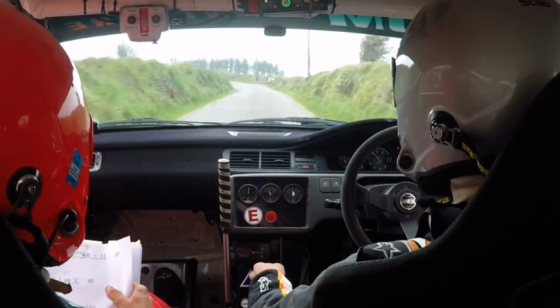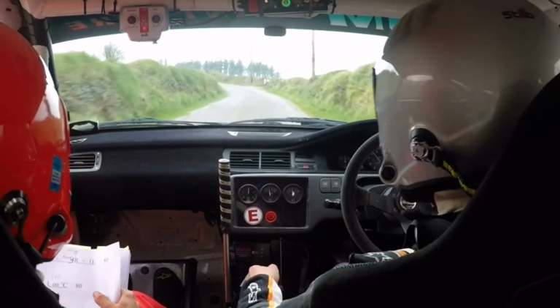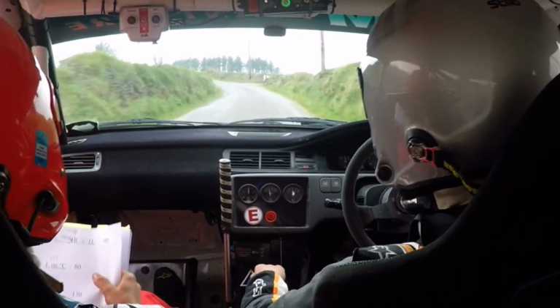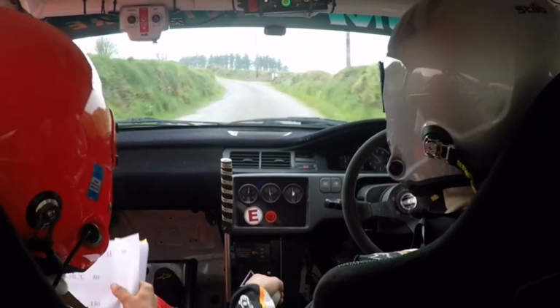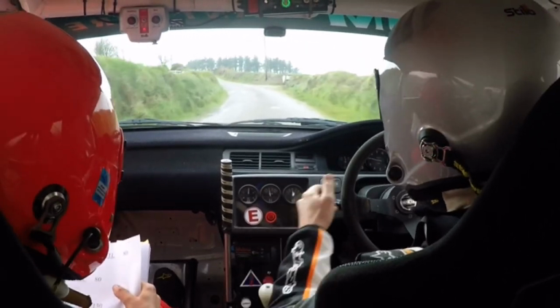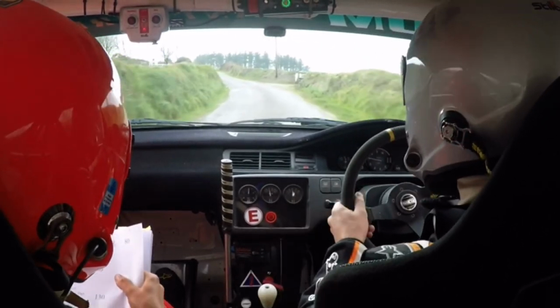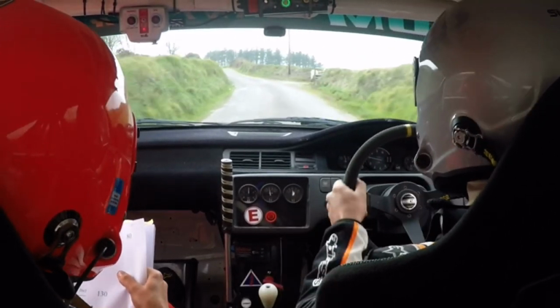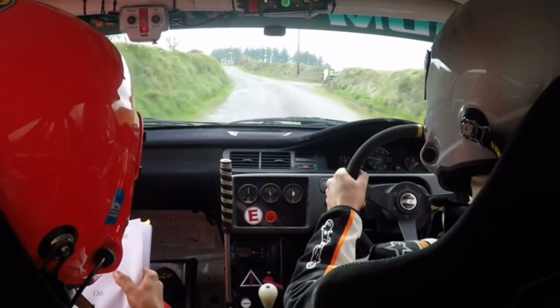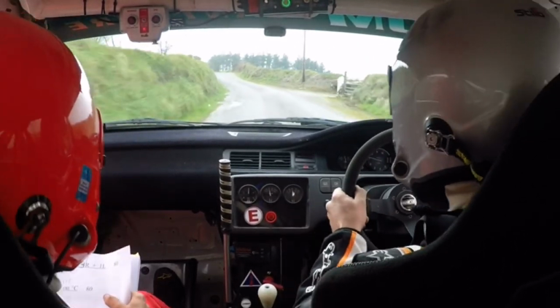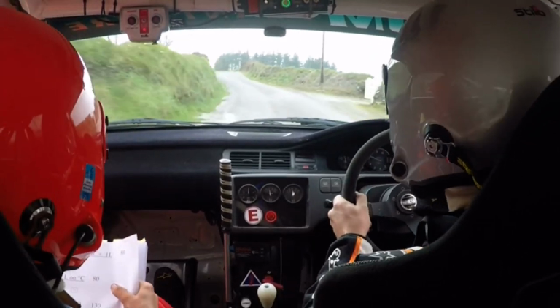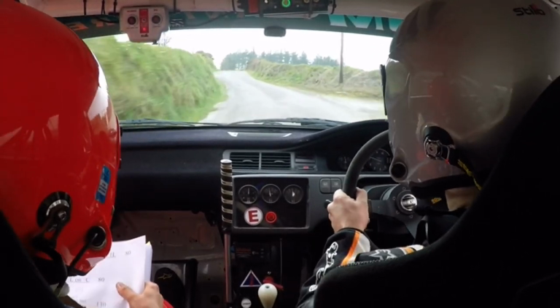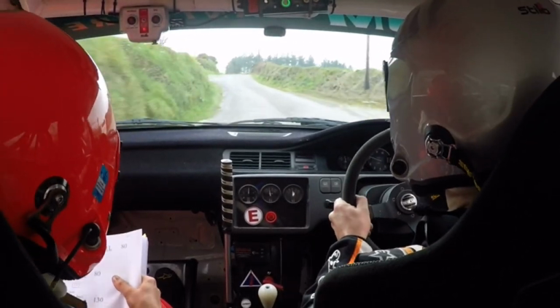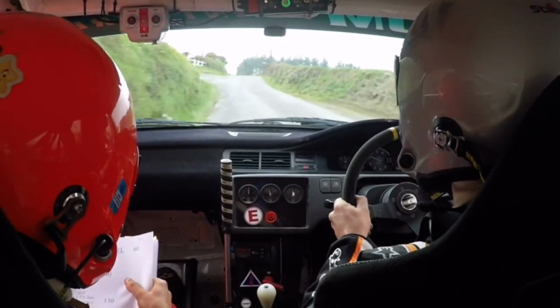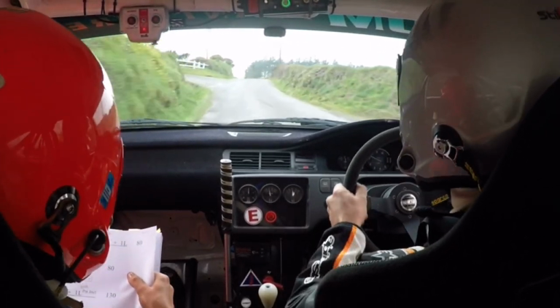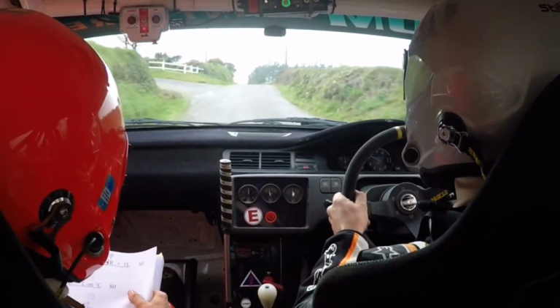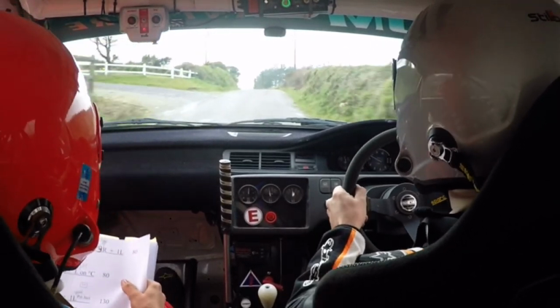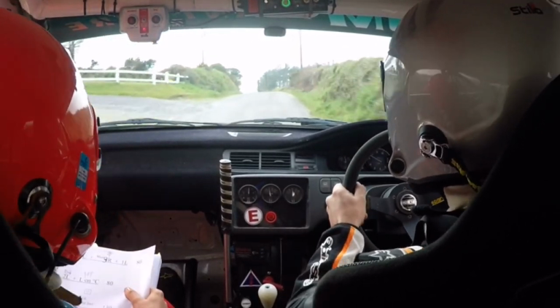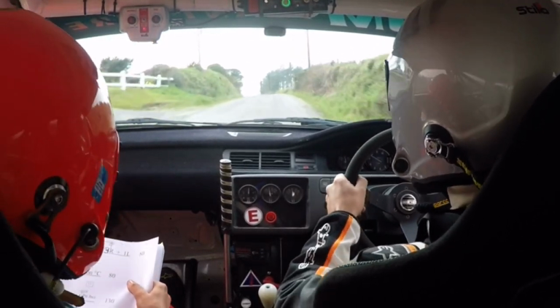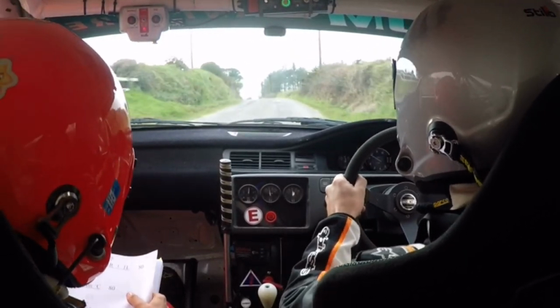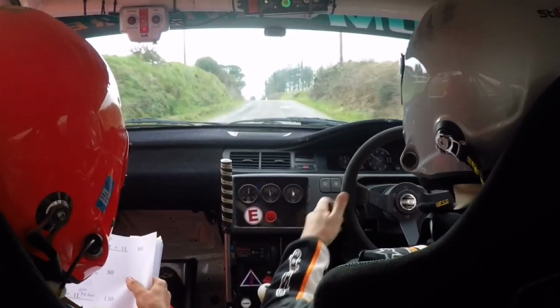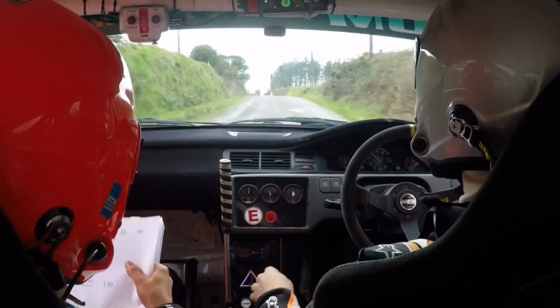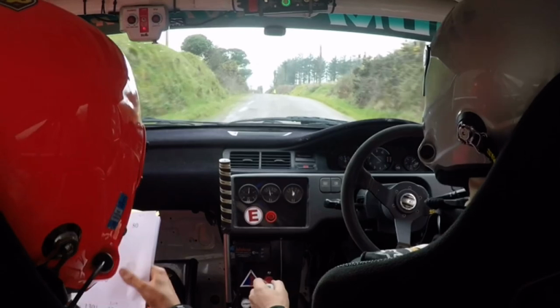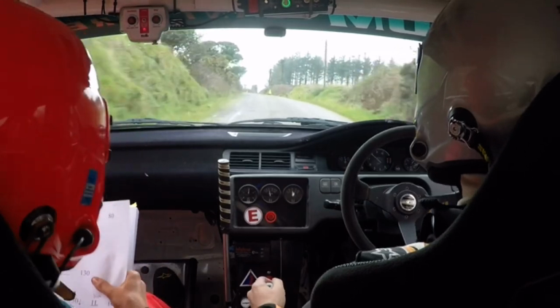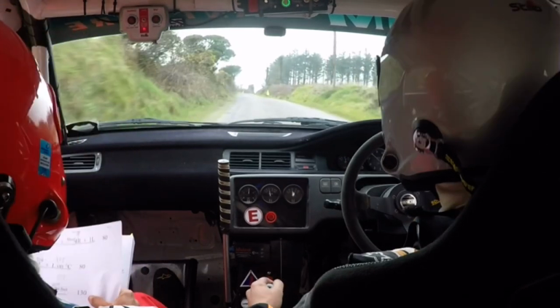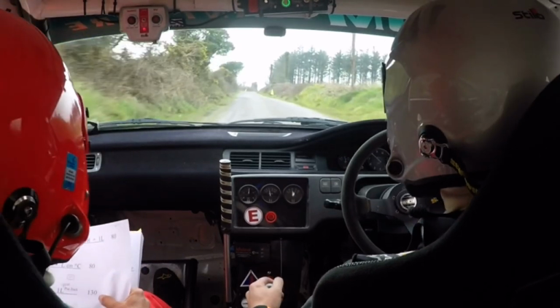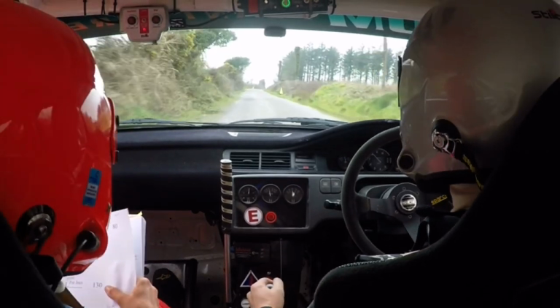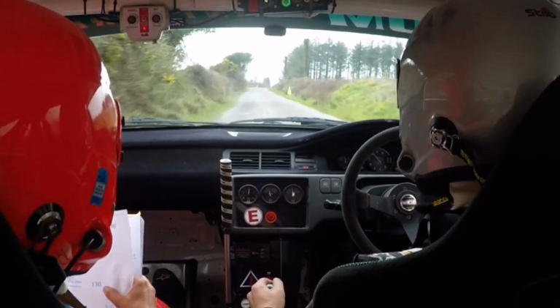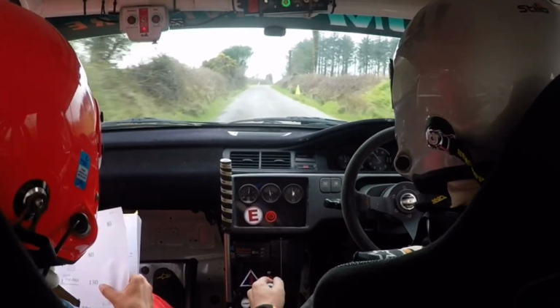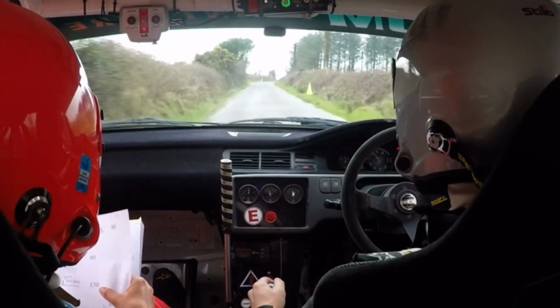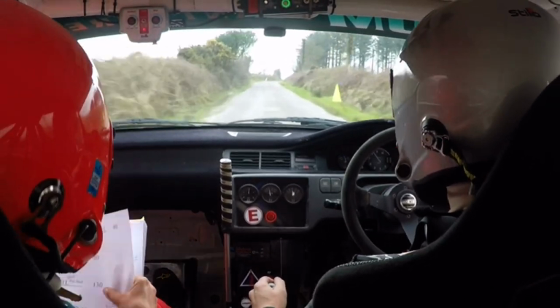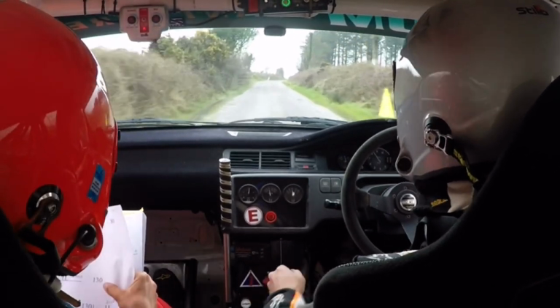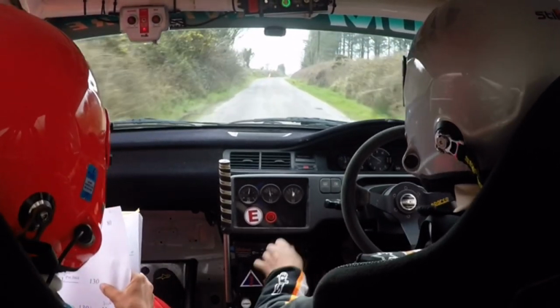Repeat: 2 left, left on black crest, 80. 1 right, 1 left, 130. Pass the junction.